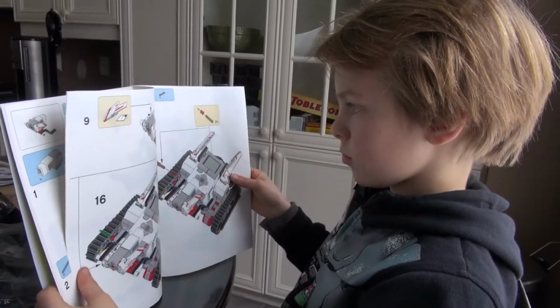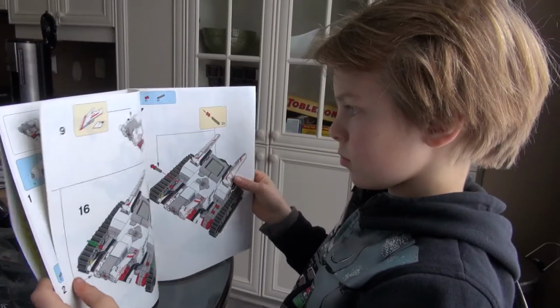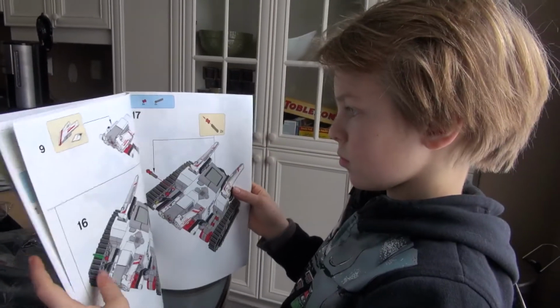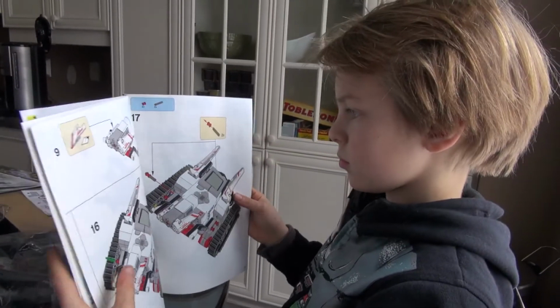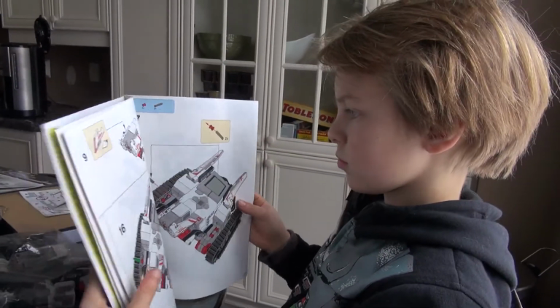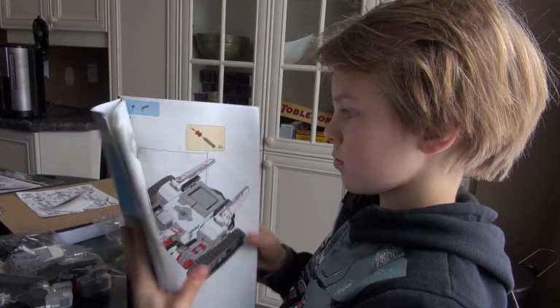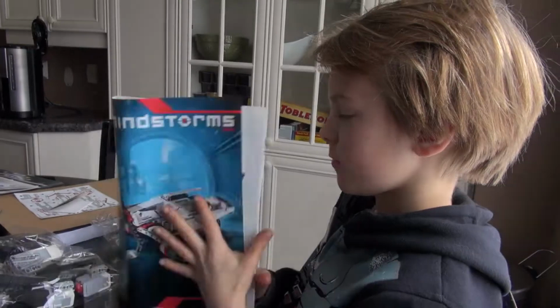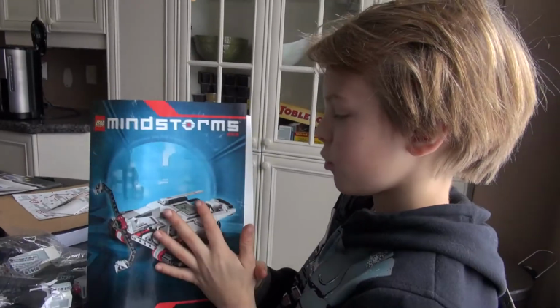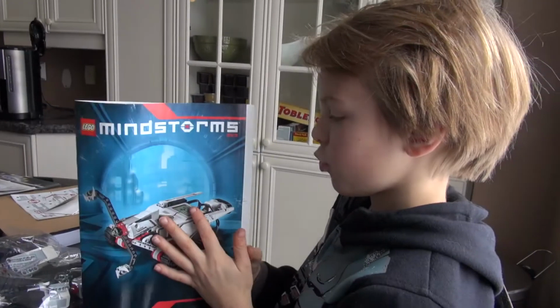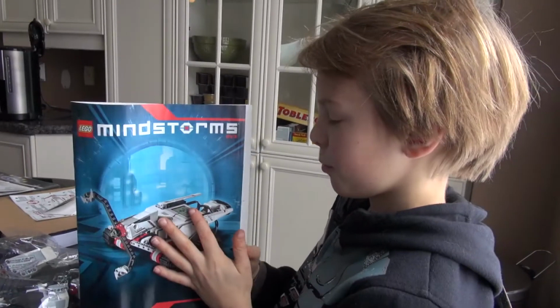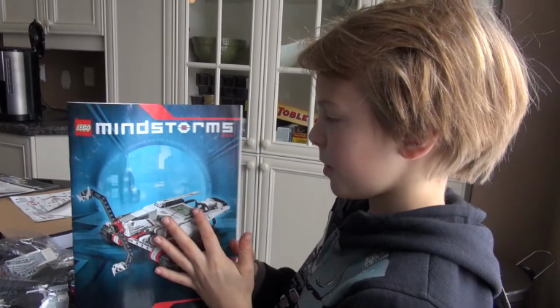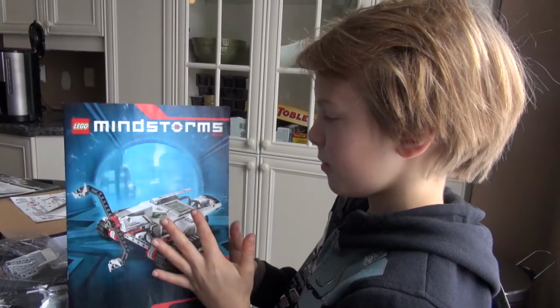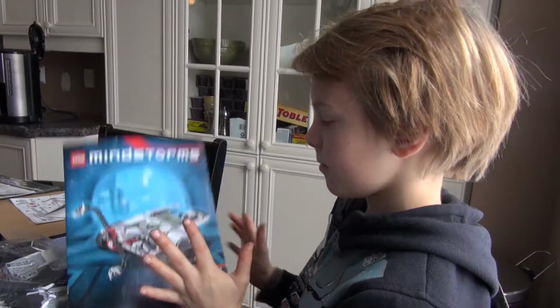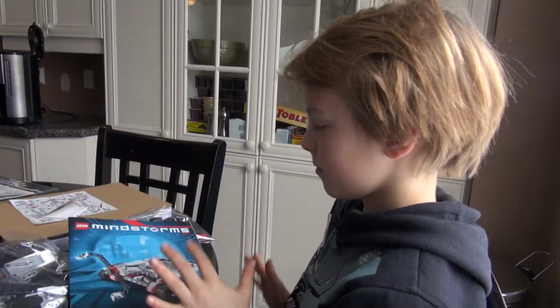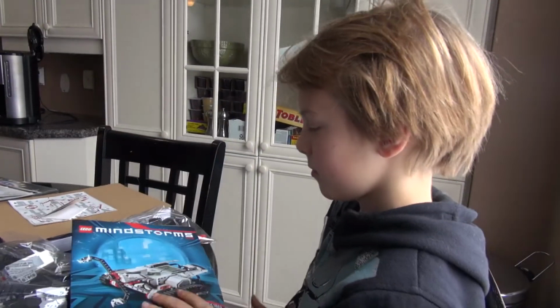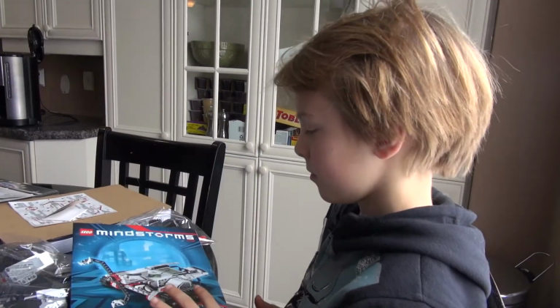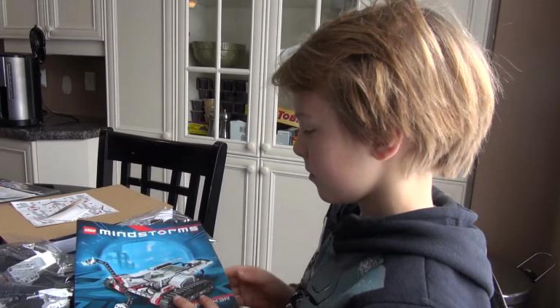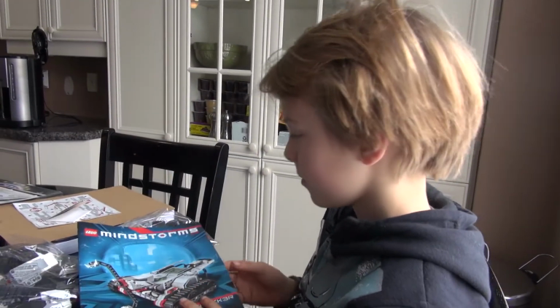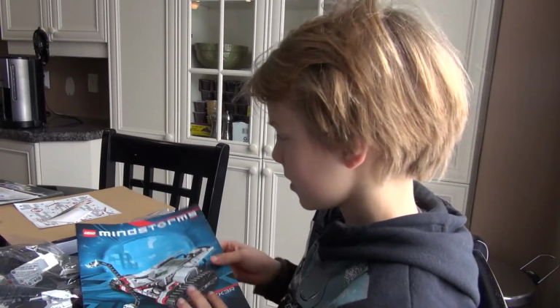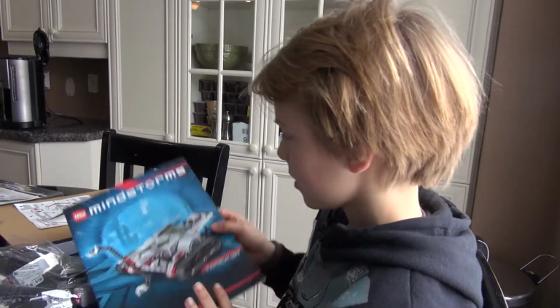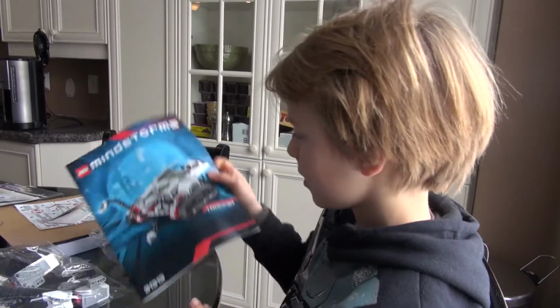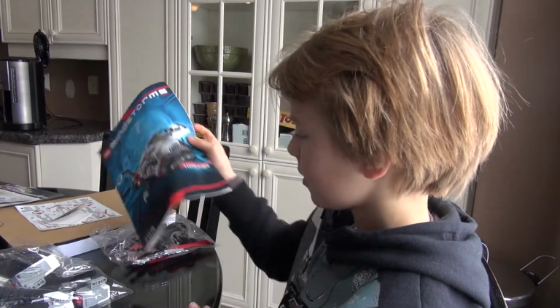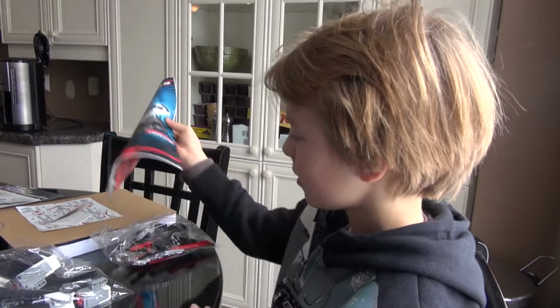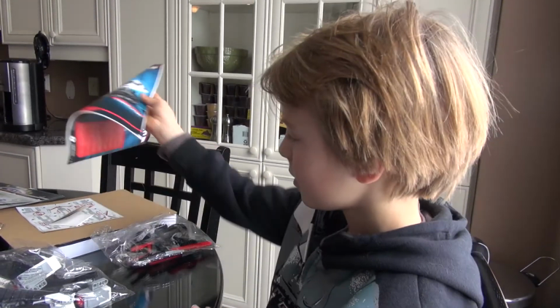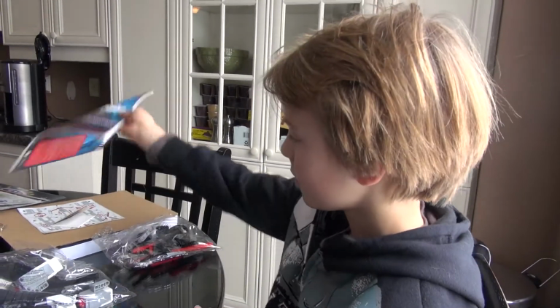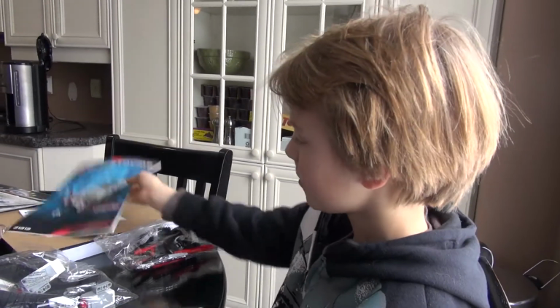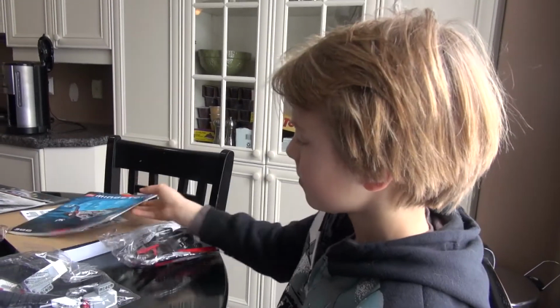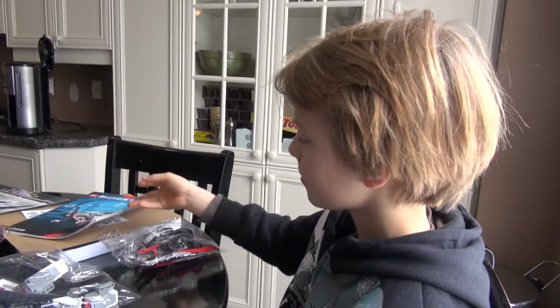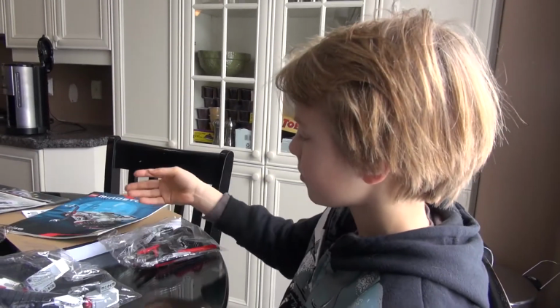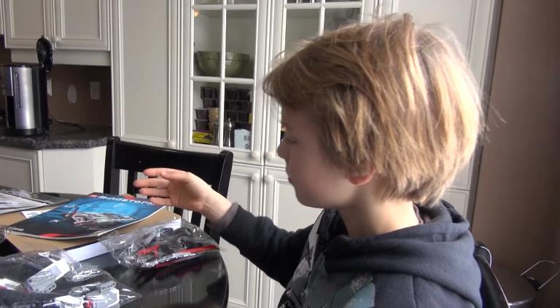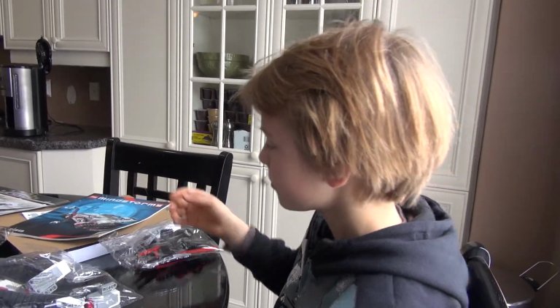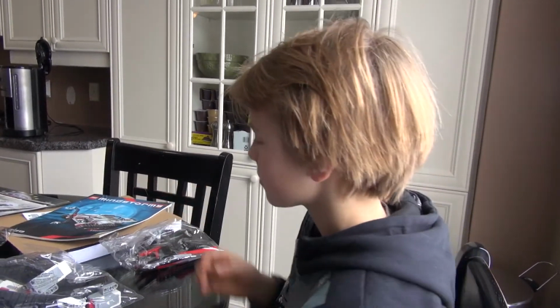Which one do you want to build? Scorpion. The Spiker.